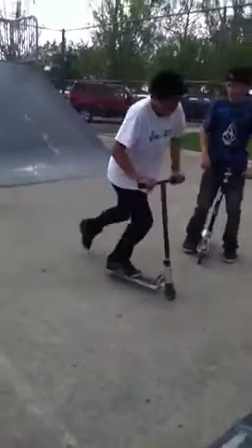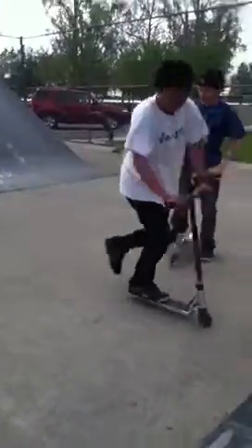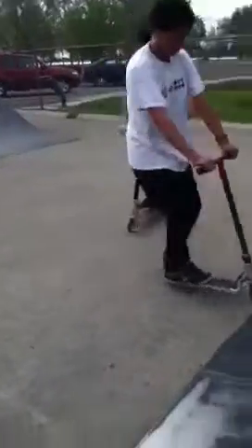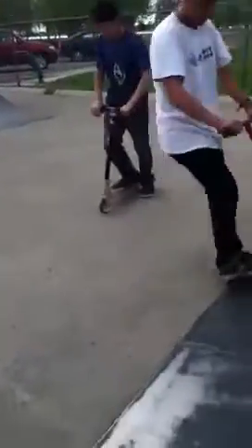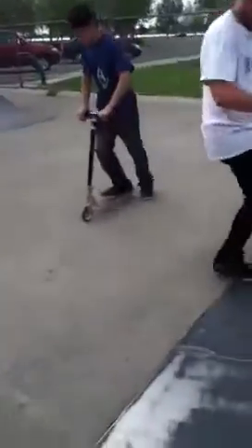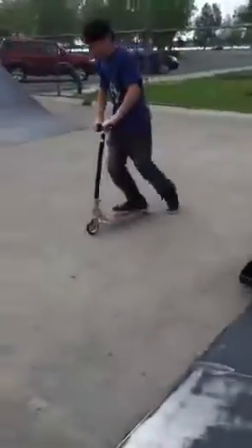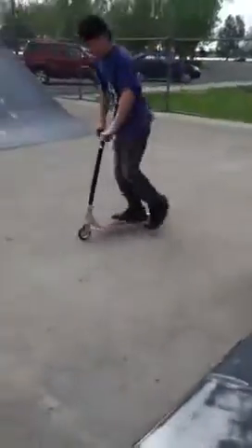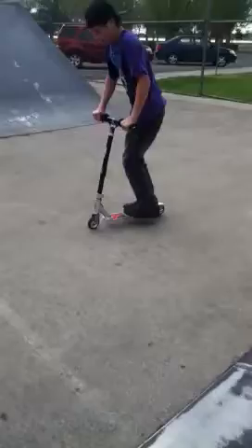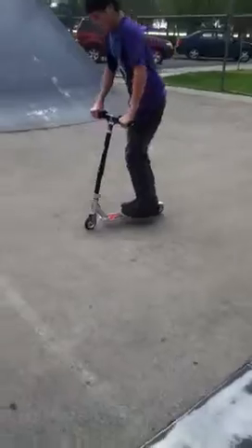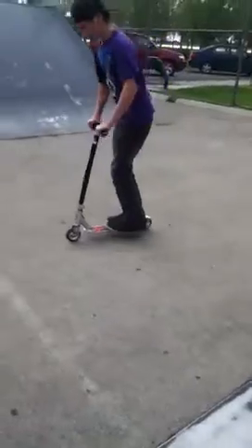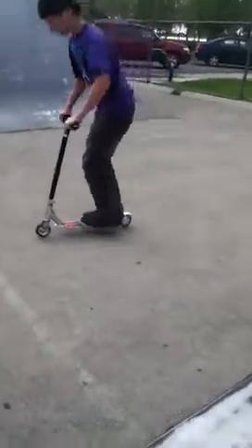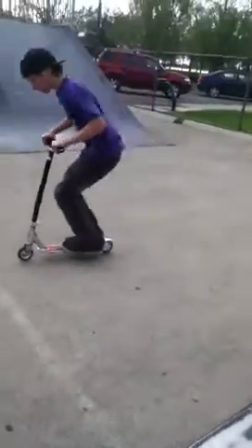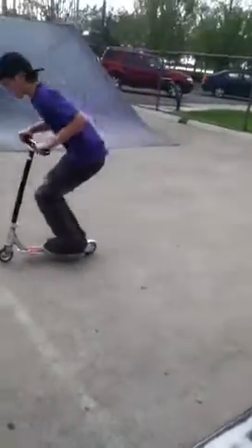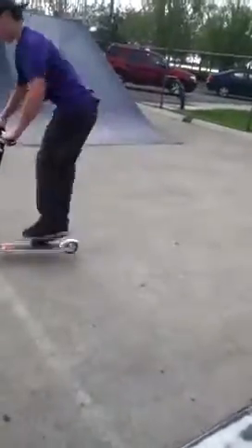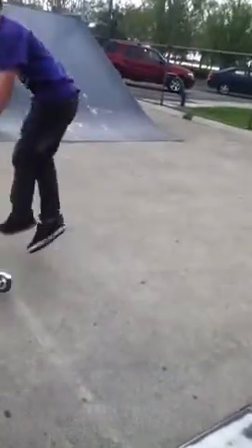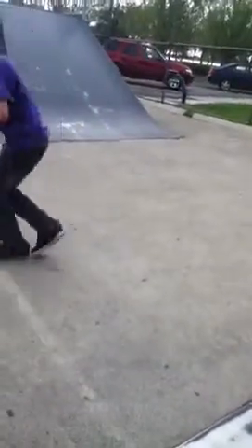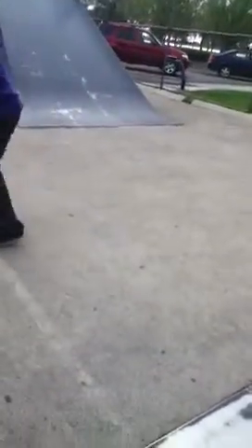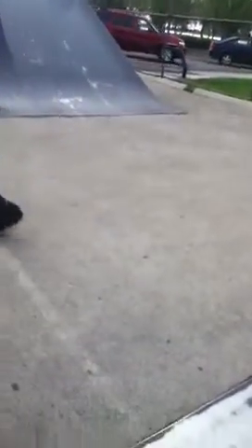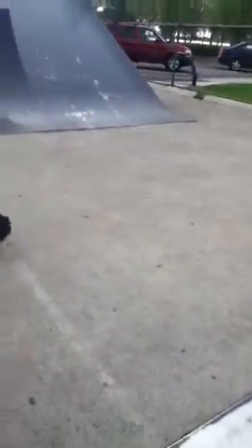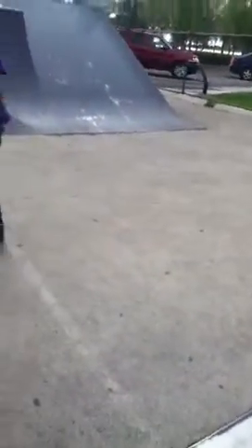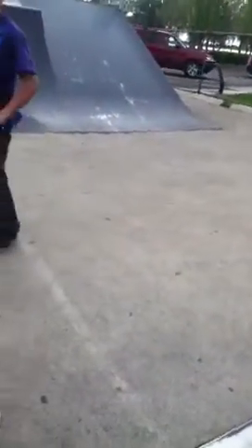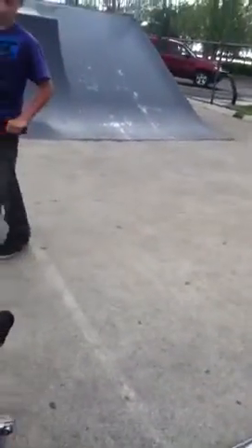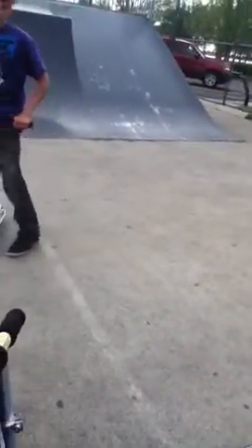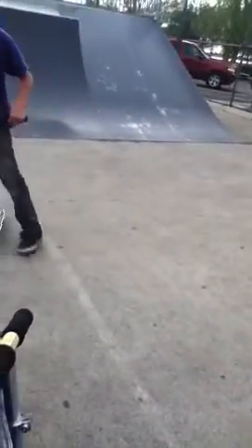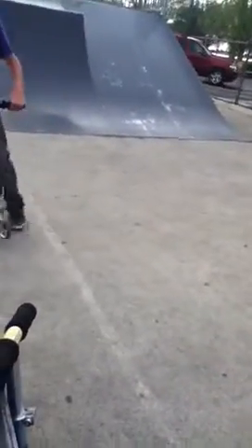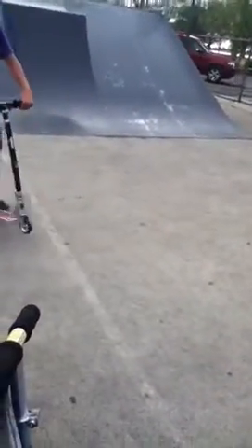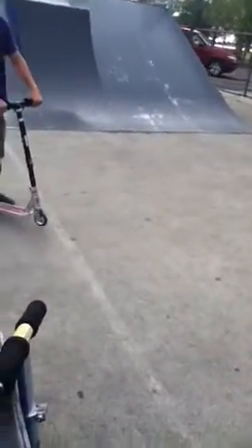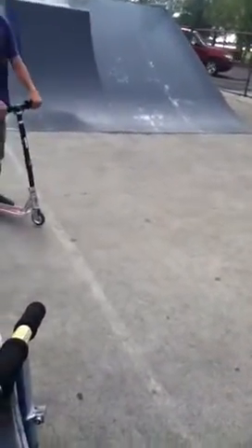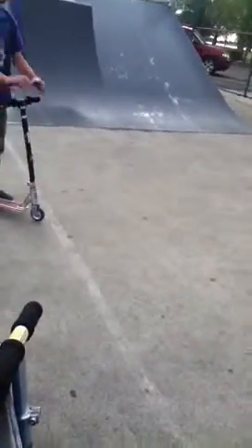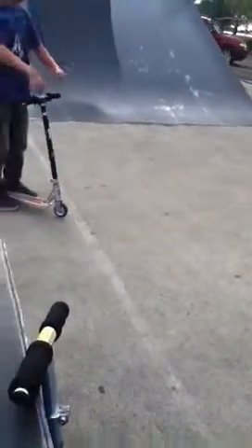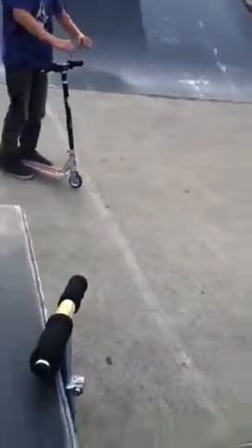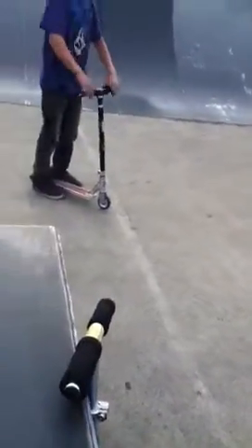First you got to kick at the same time you jump. And you have to spin.